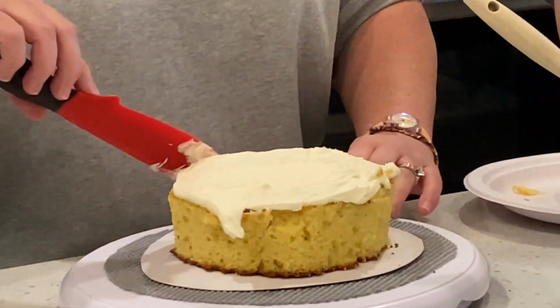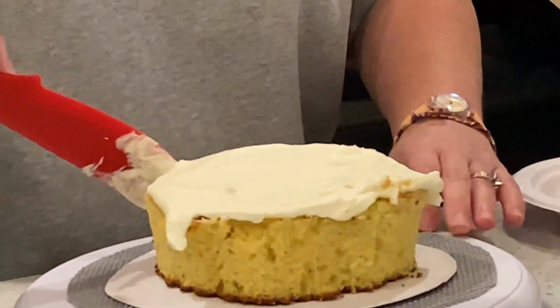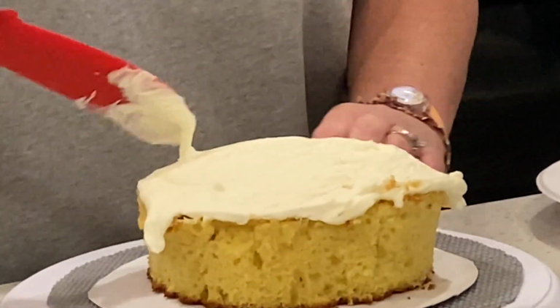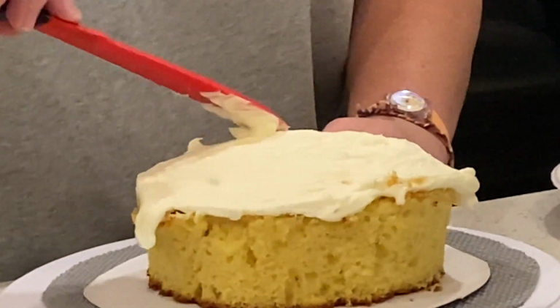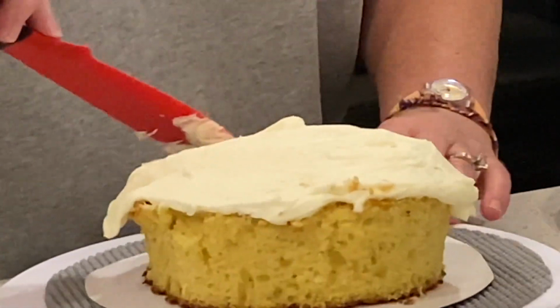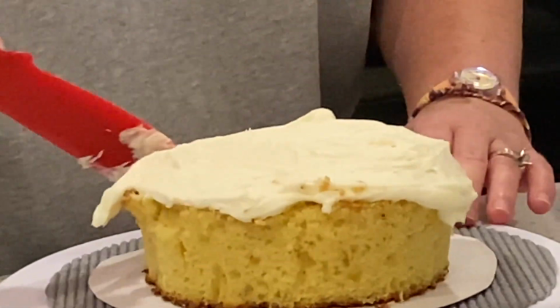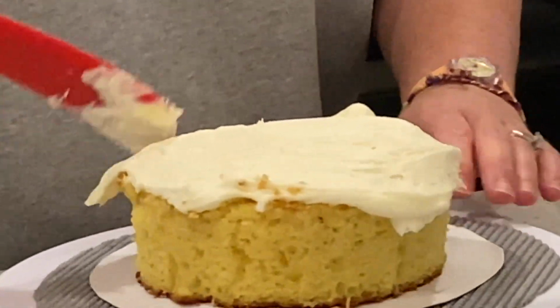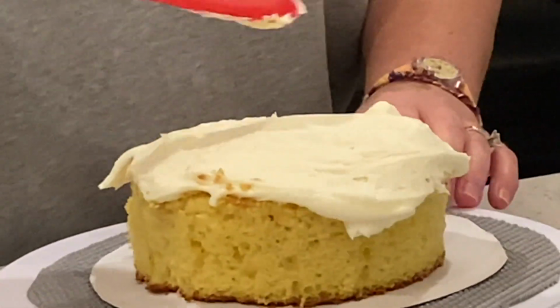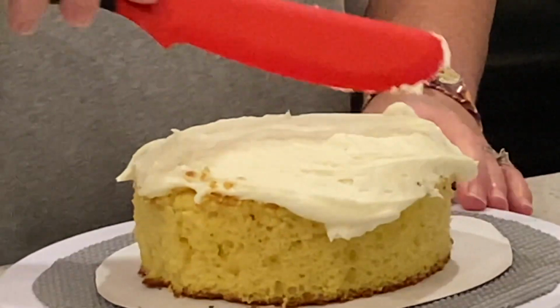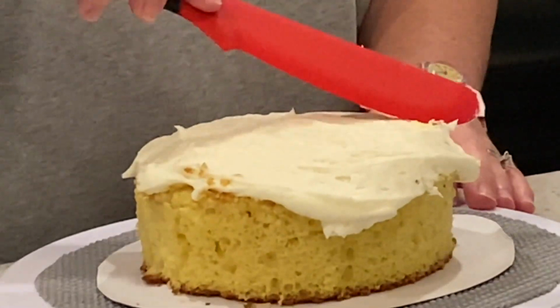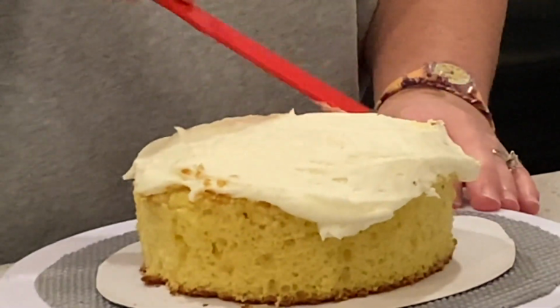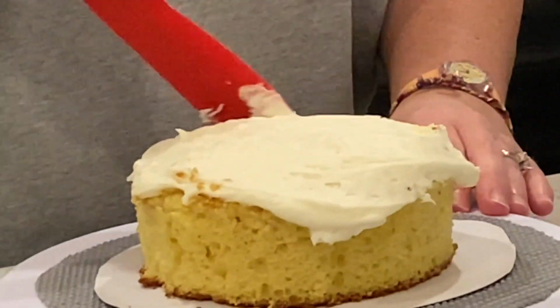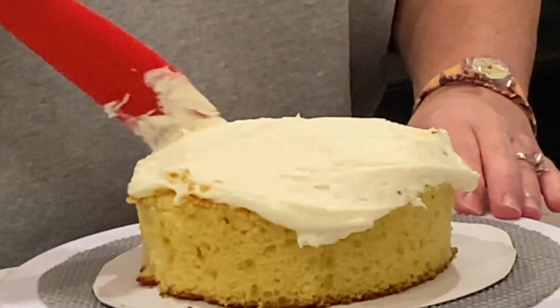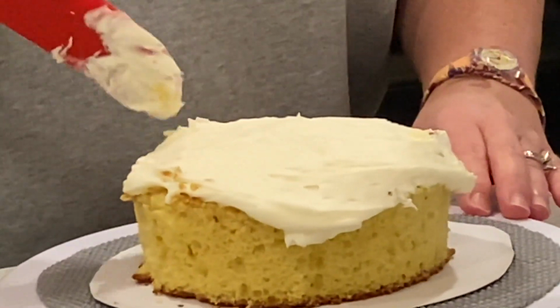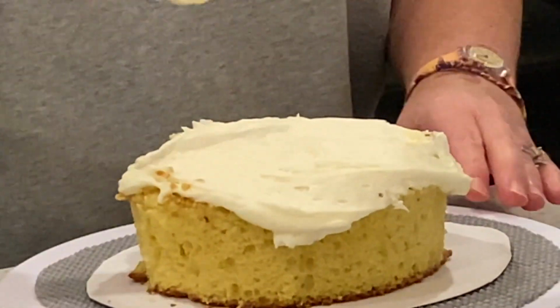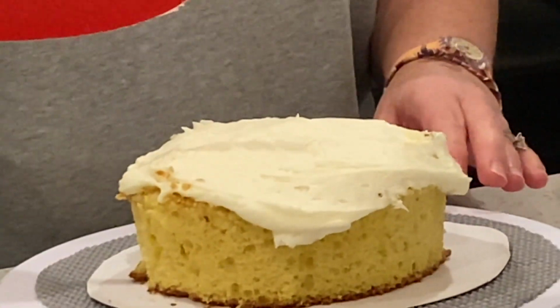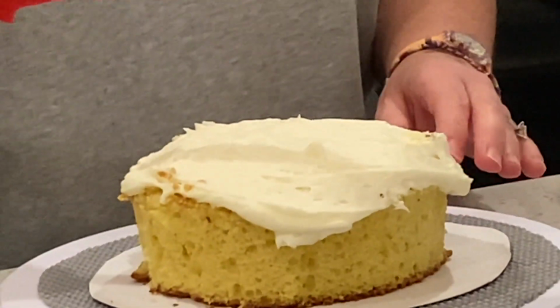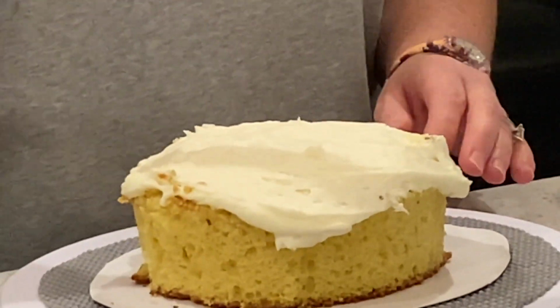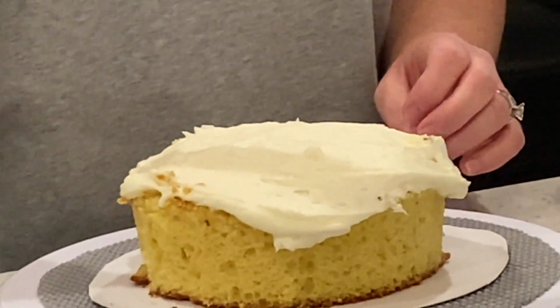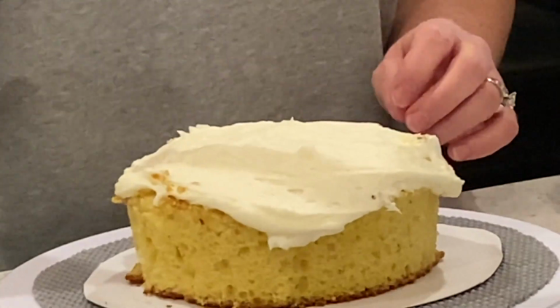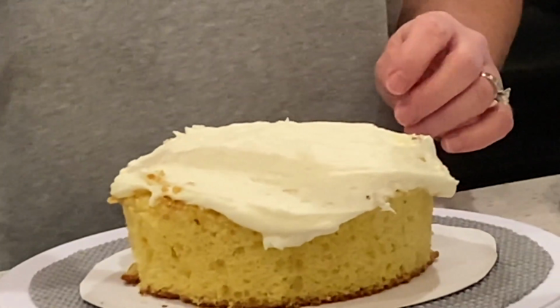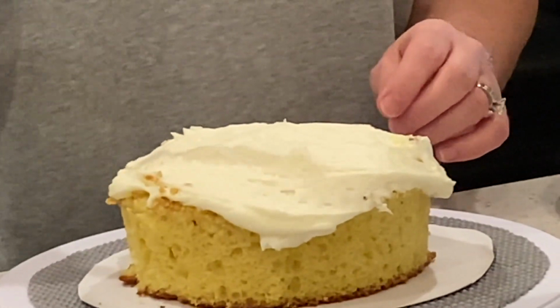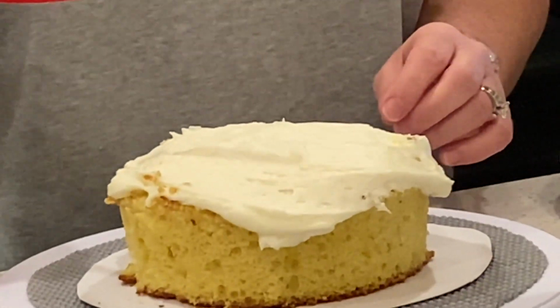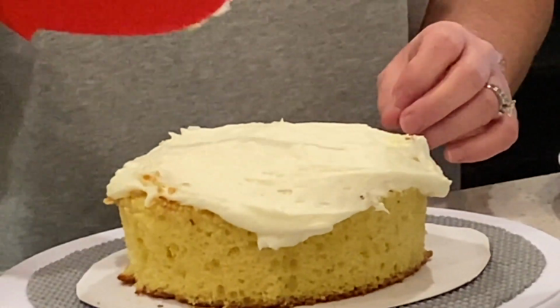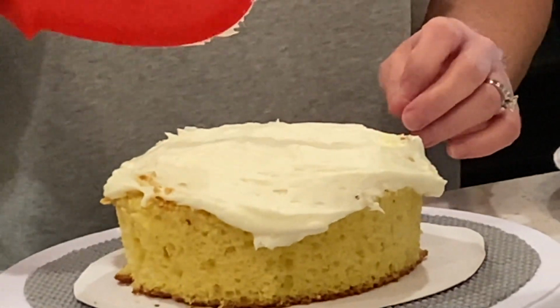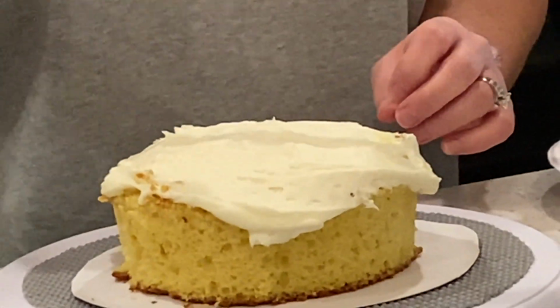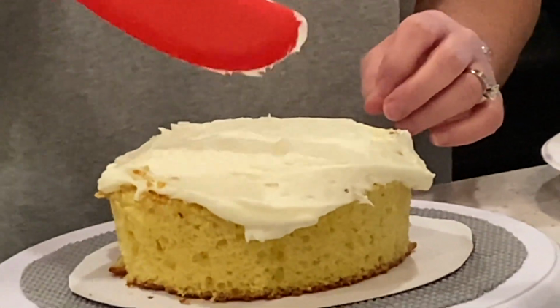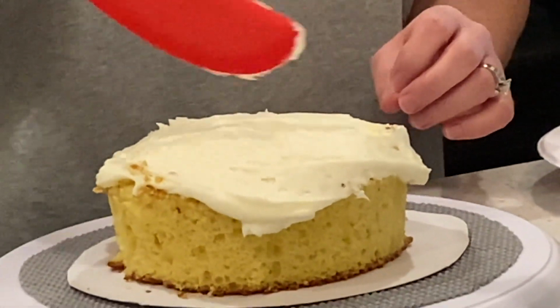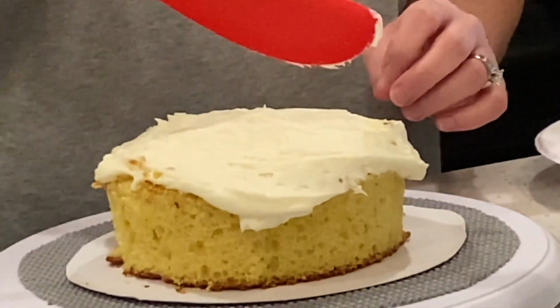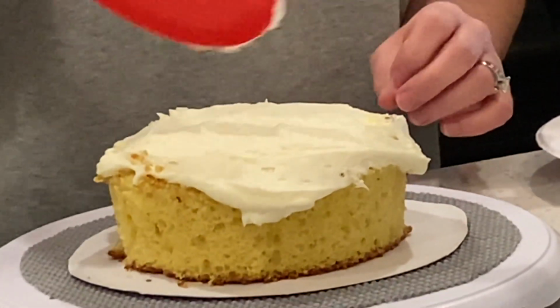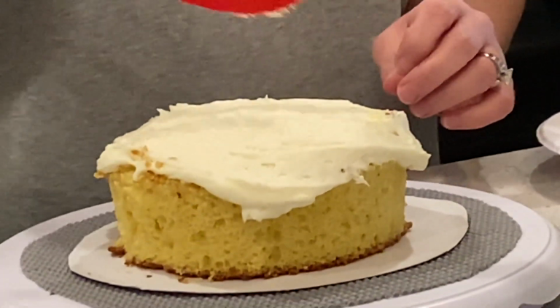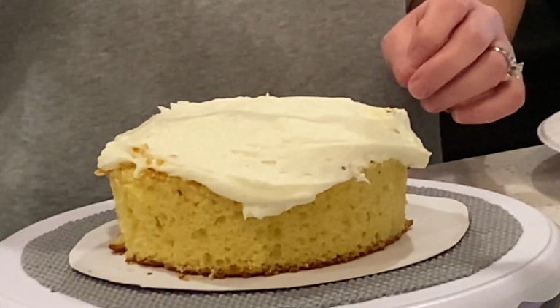That's your crumb coat? That's your crumb coat, Mom? This is not my crumb coat — this is my in-betweeny coat.